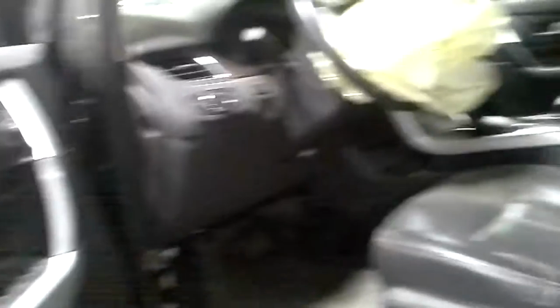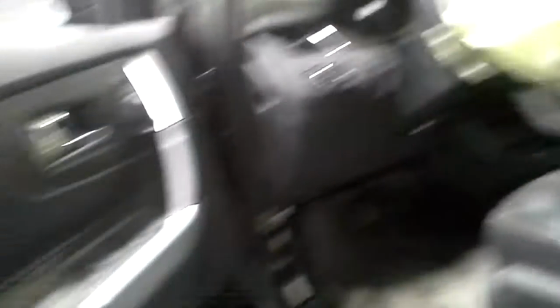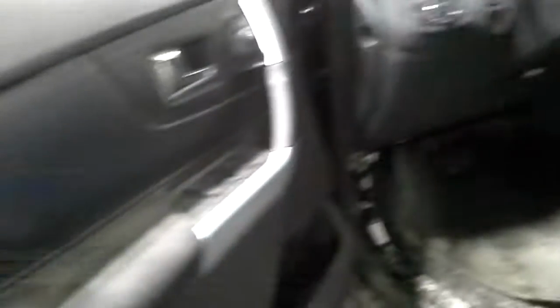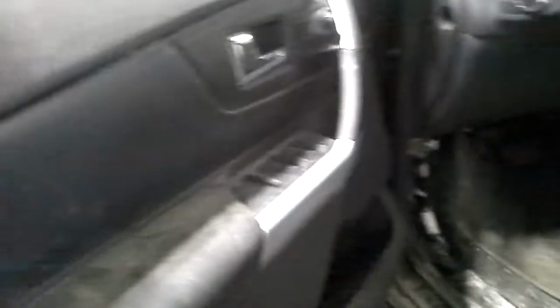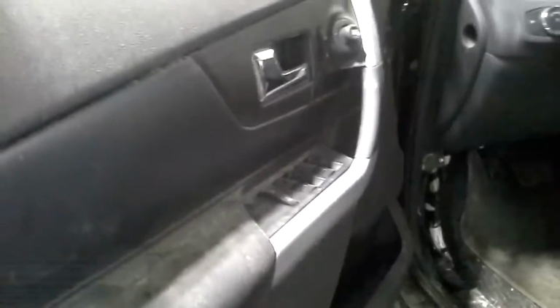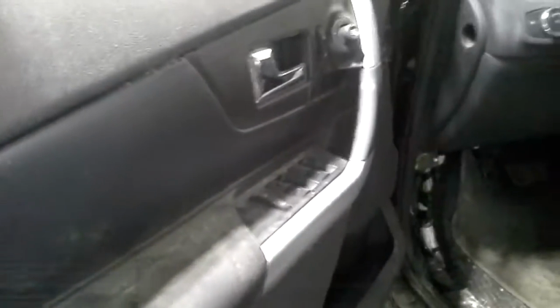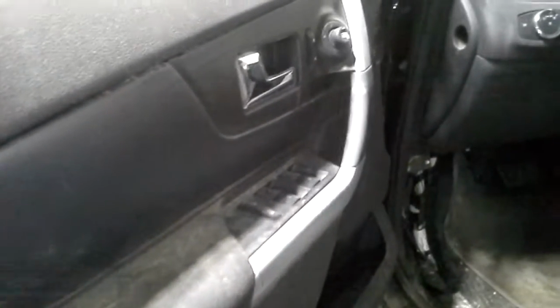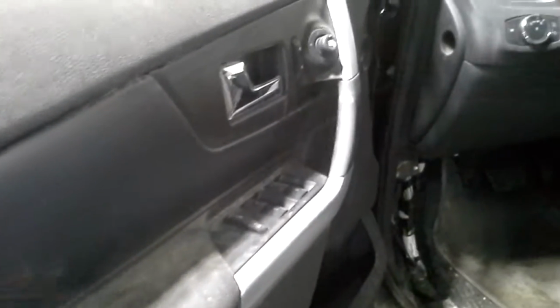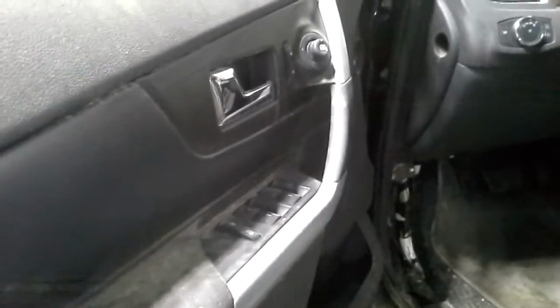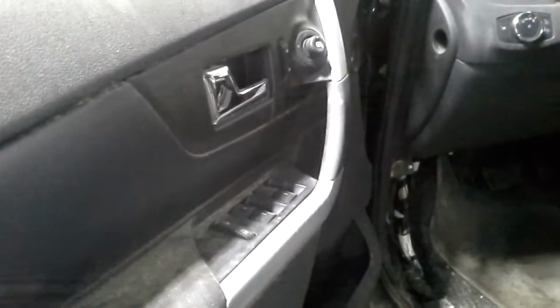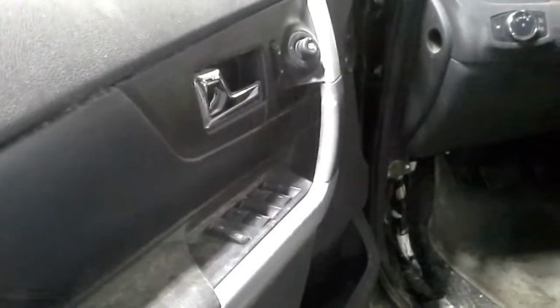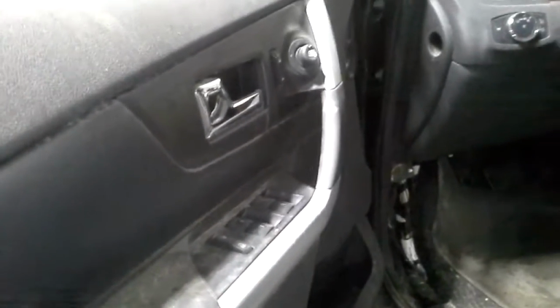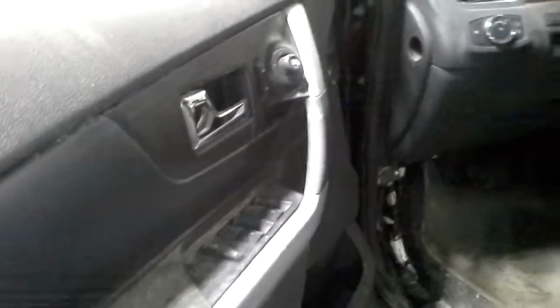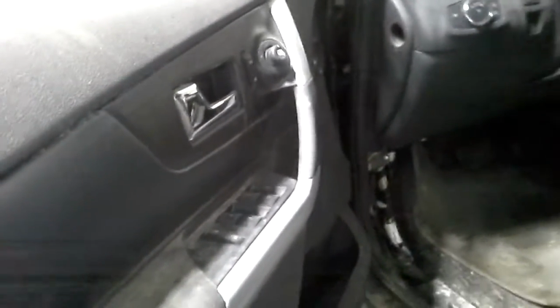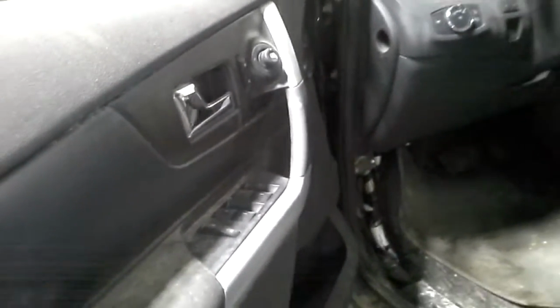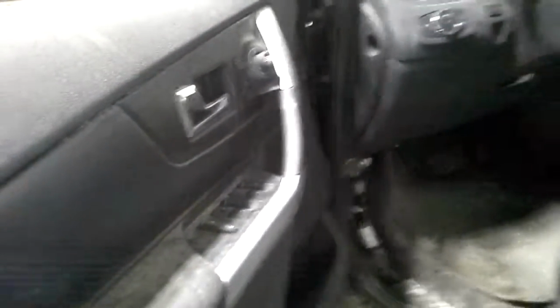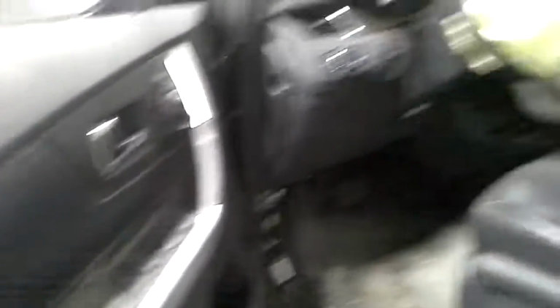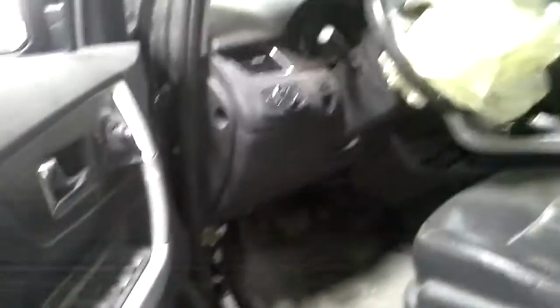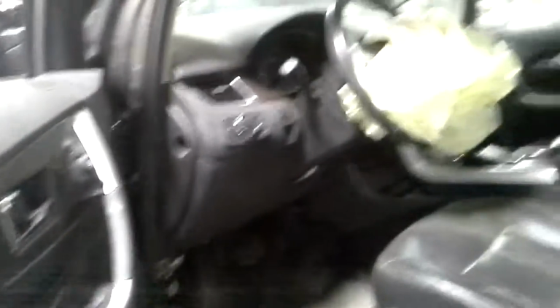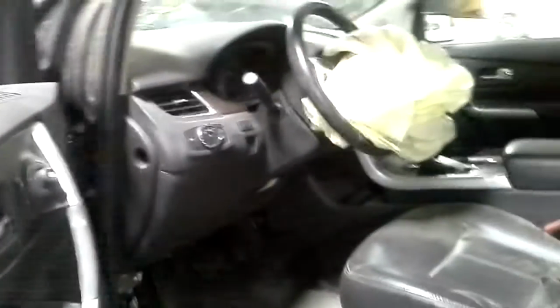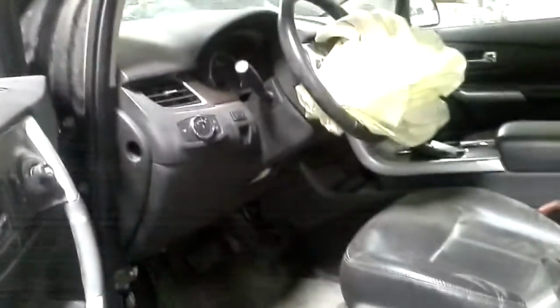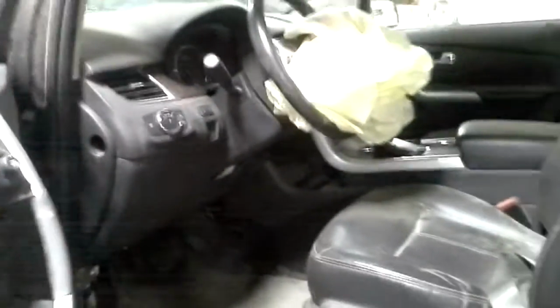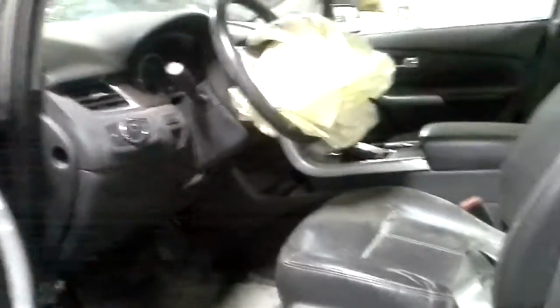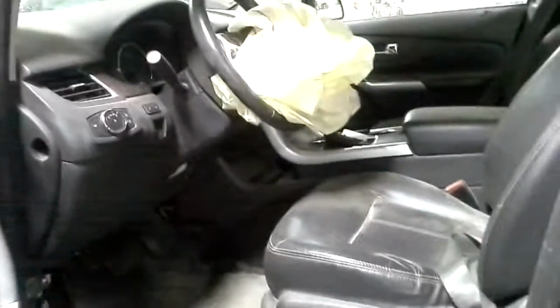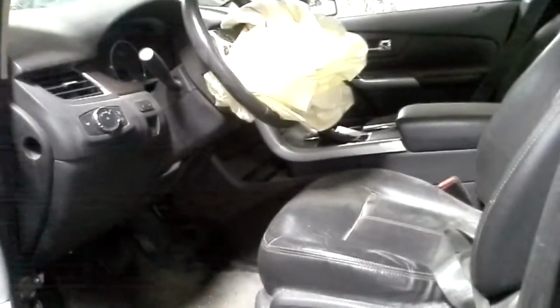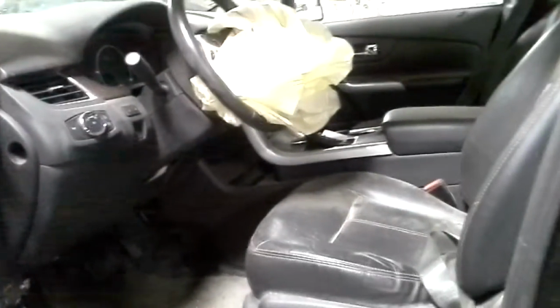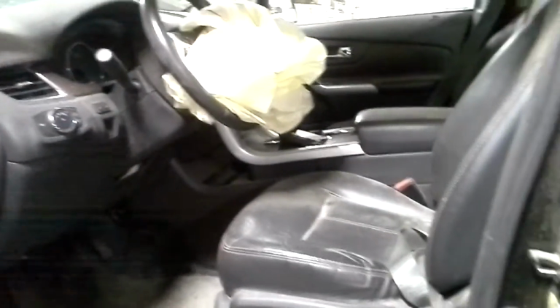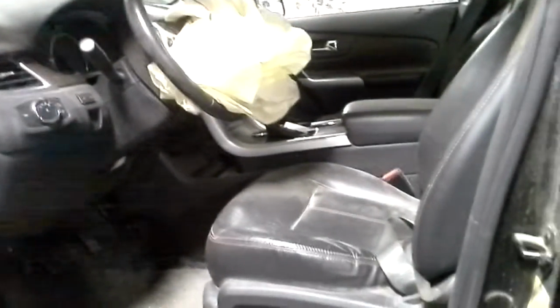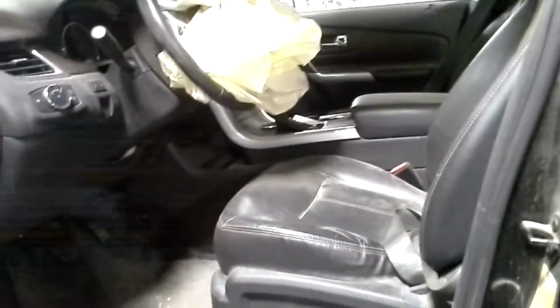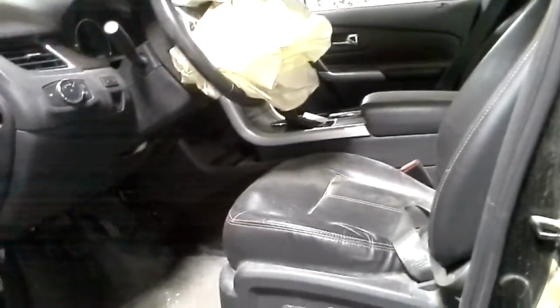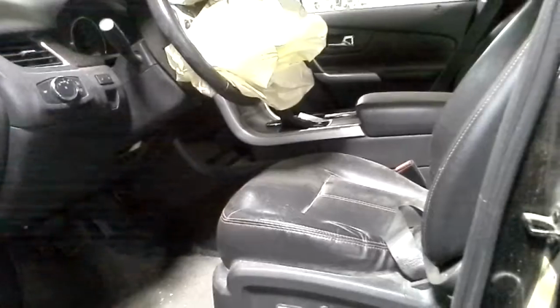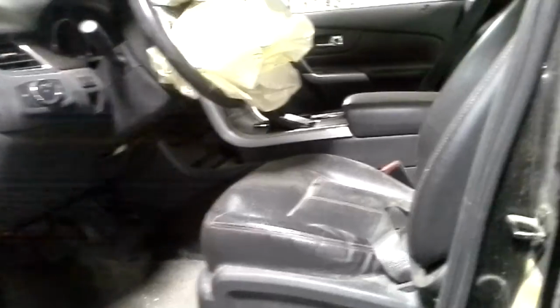Inside: power windows, power locks, power mirrors, black leather interior with power seats.